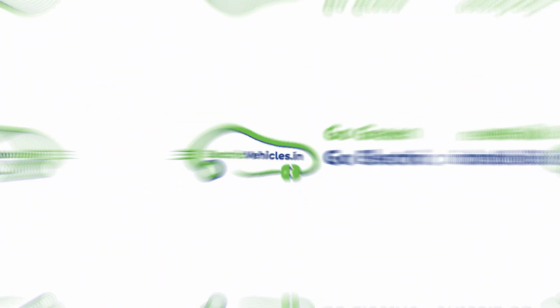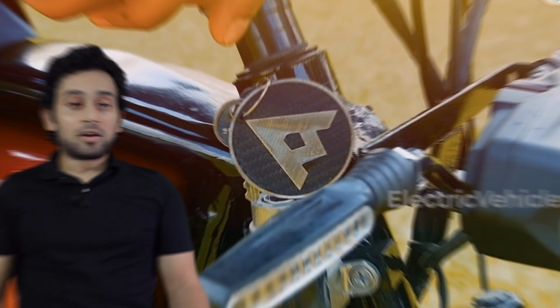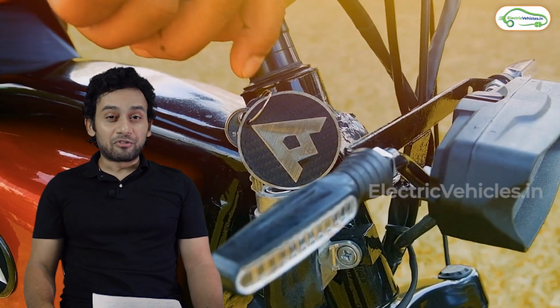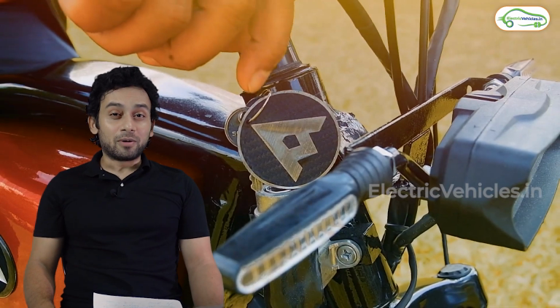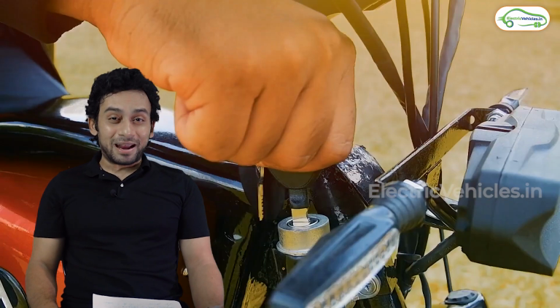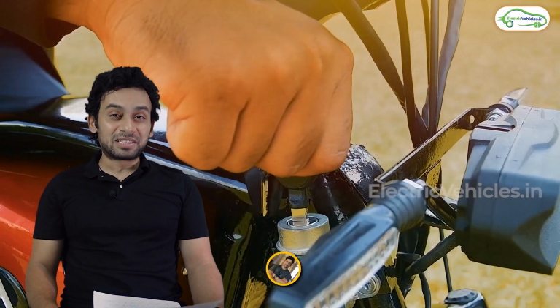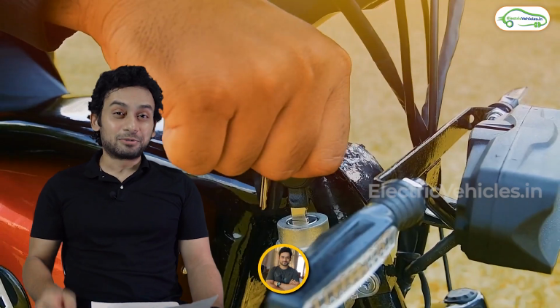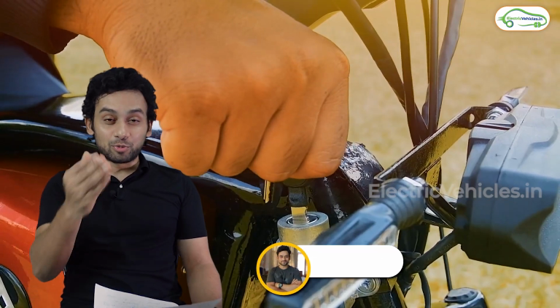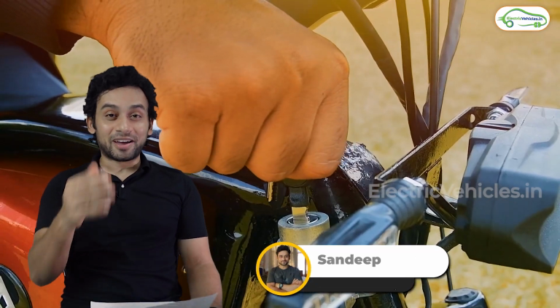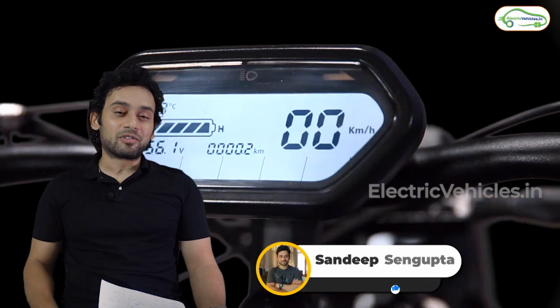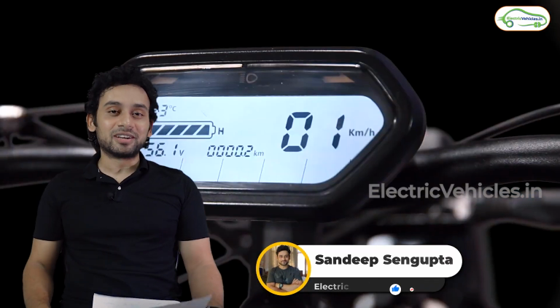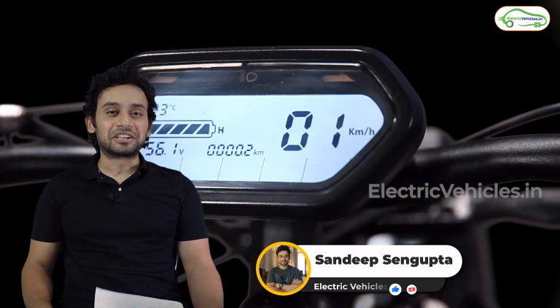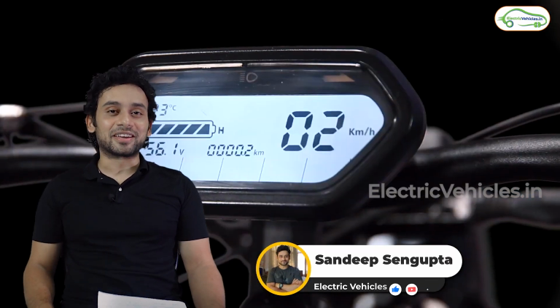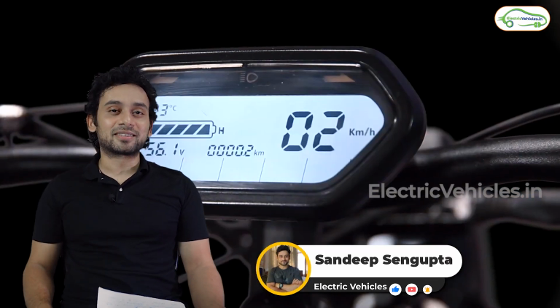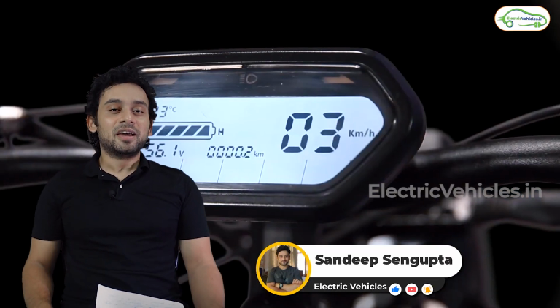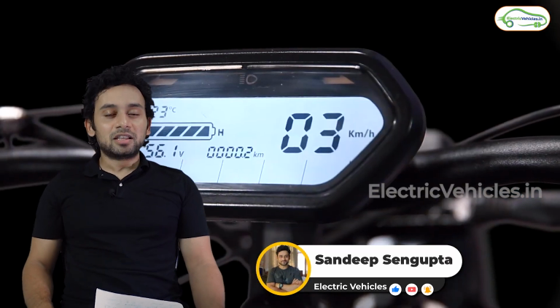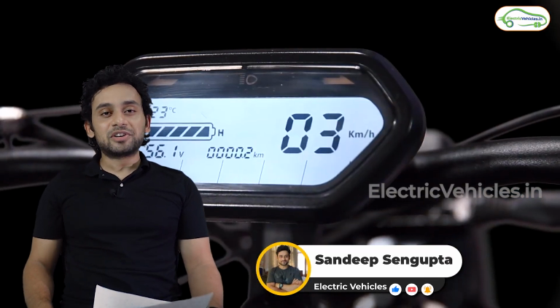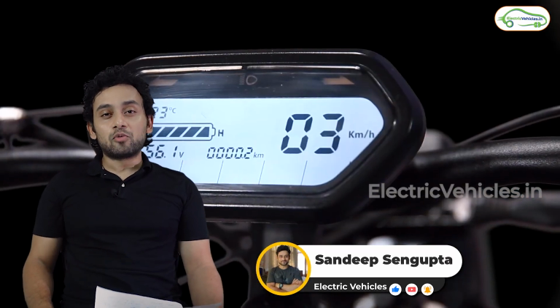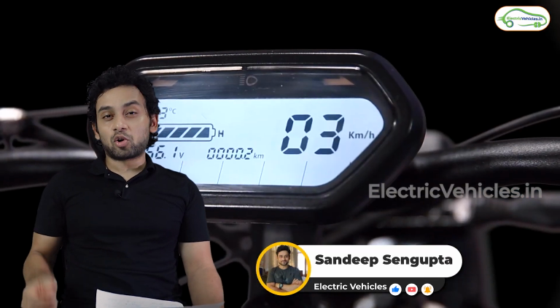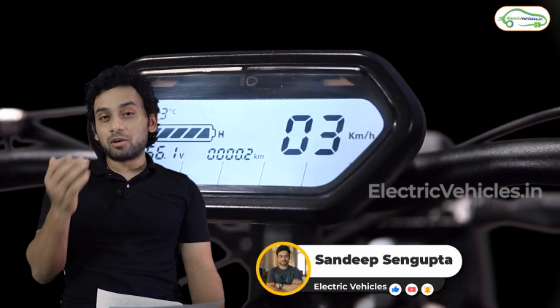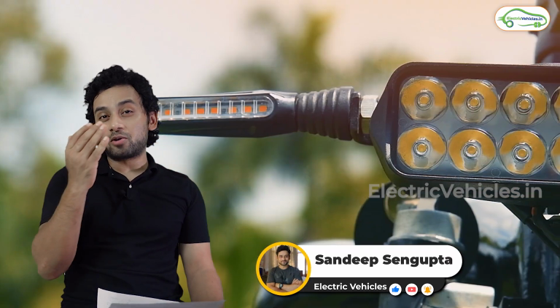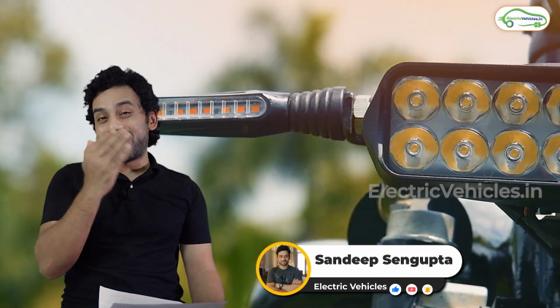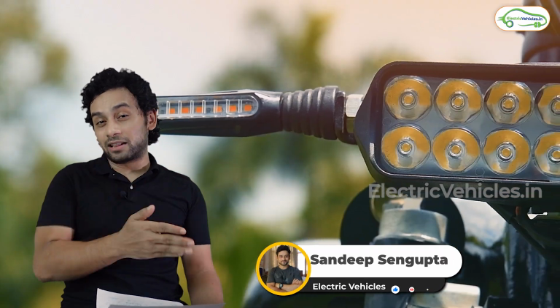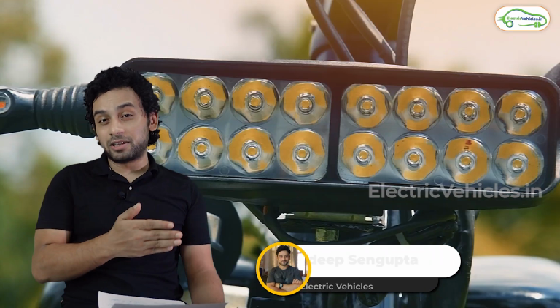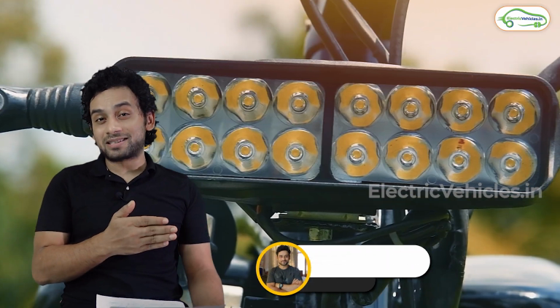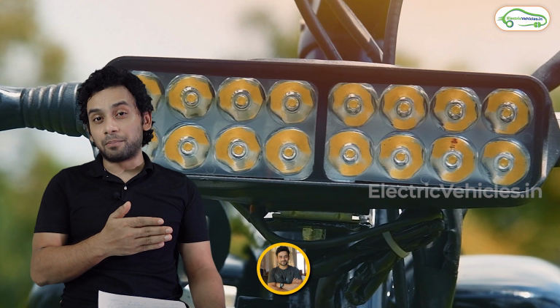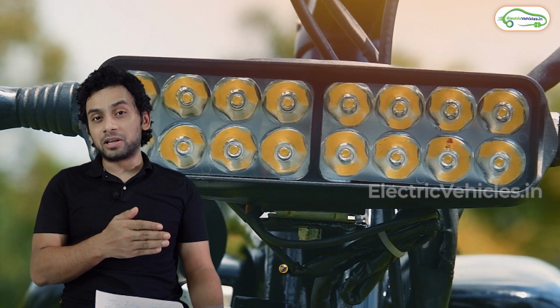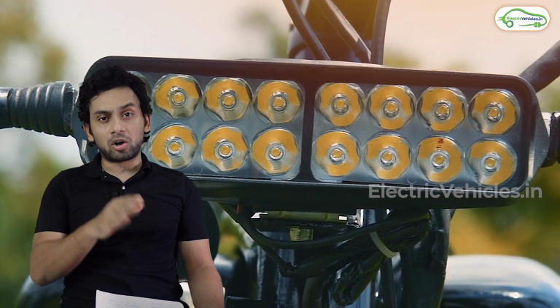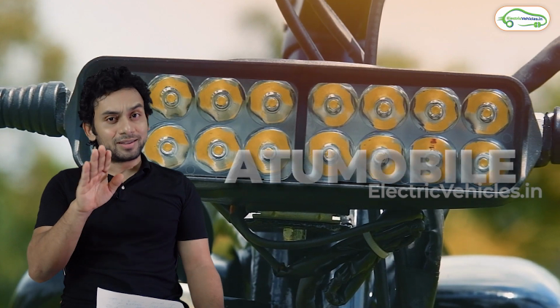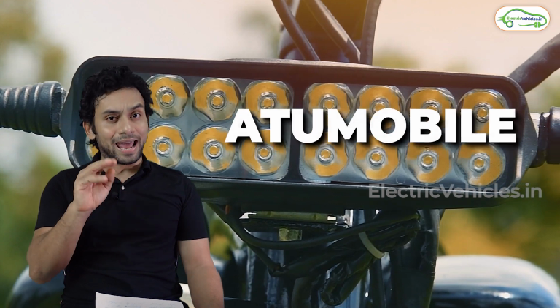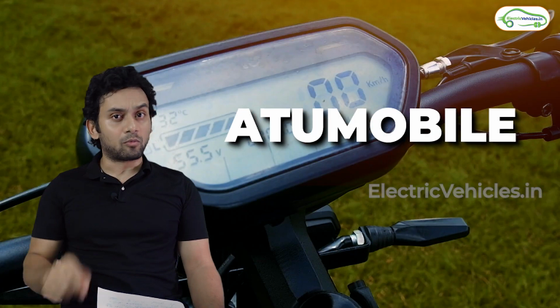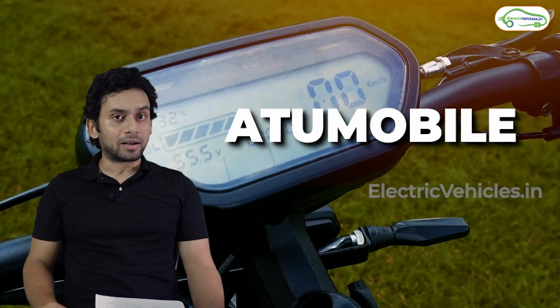Hello everyone, my name is Sandeep Sangupta and you're watching Electric Vehicles. In this video we're talking about a Hyderabad-based company called Atom Mobile.